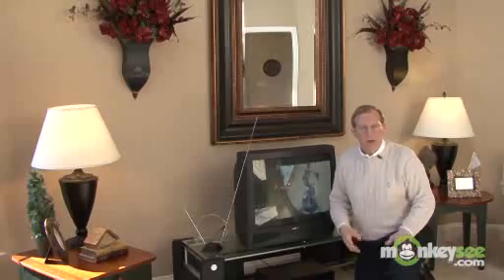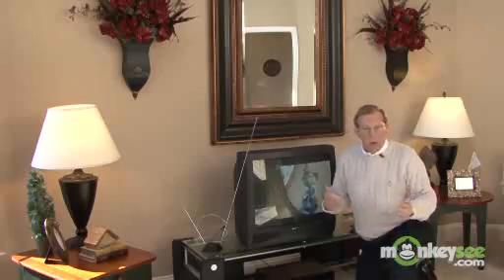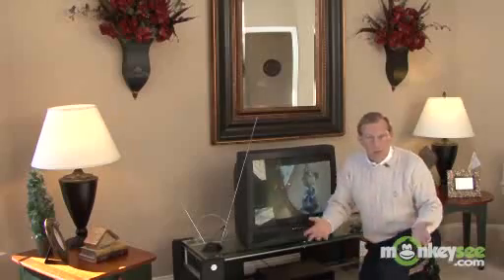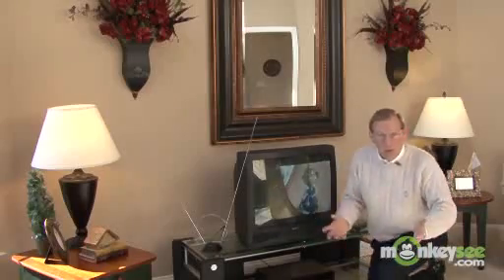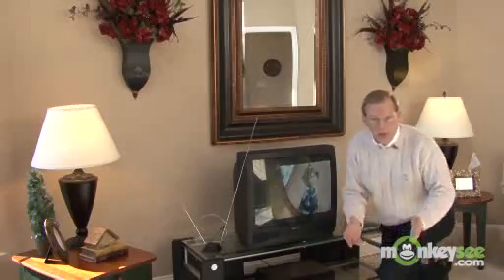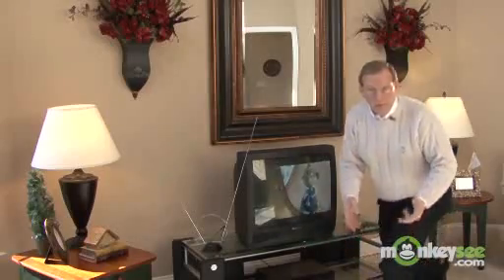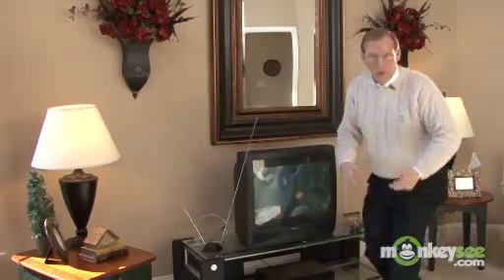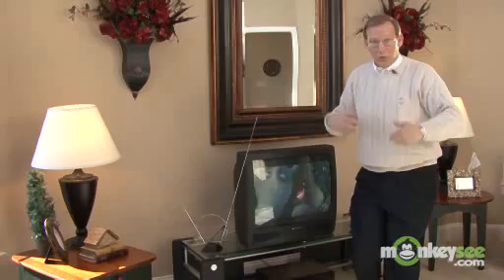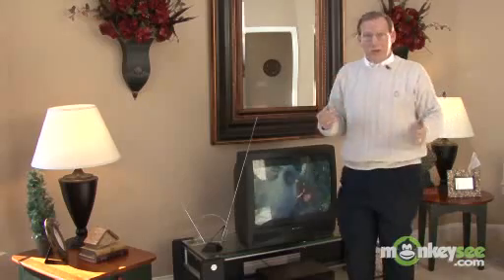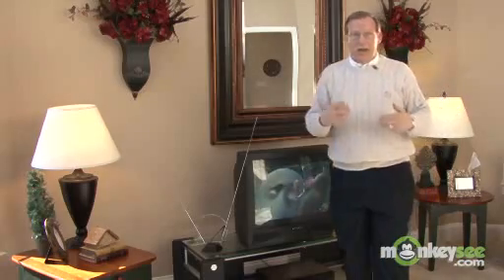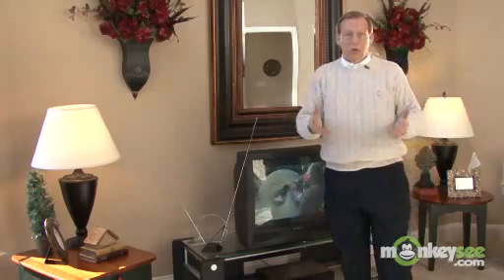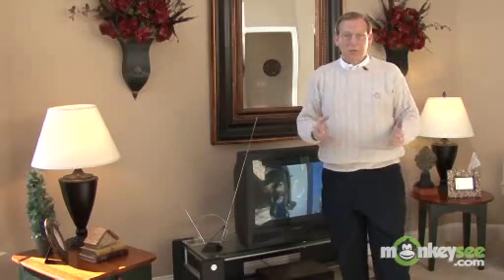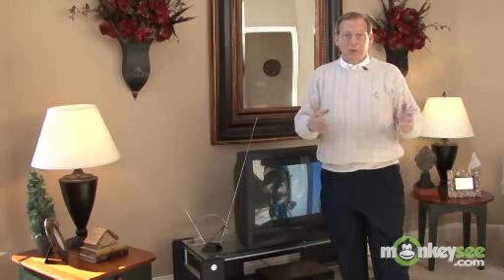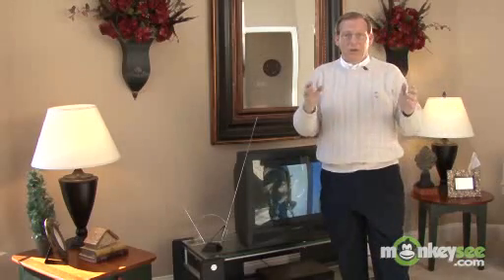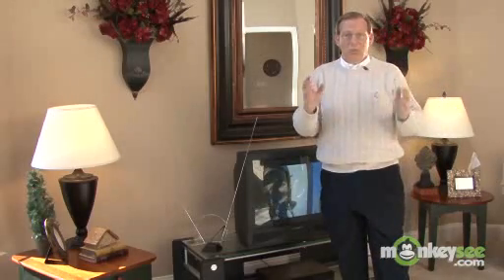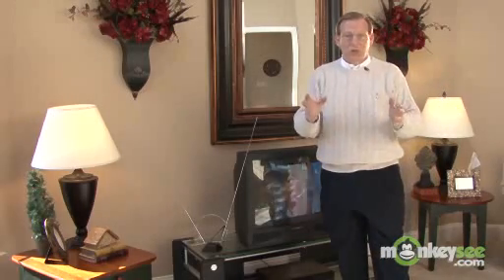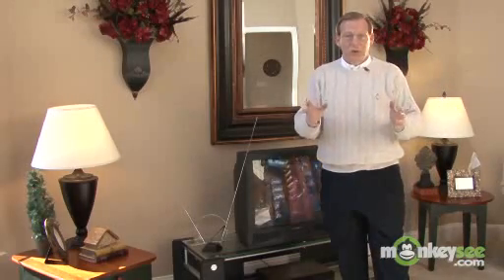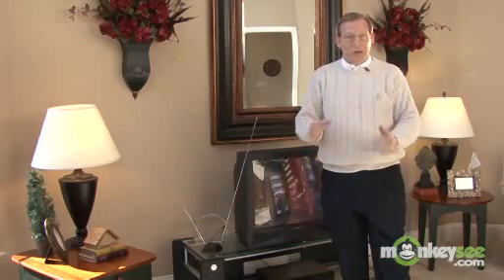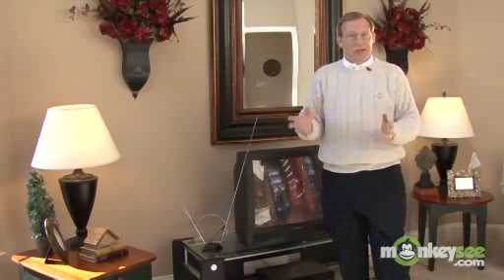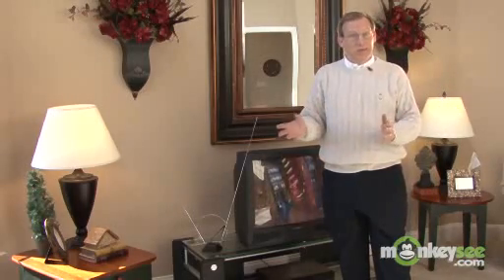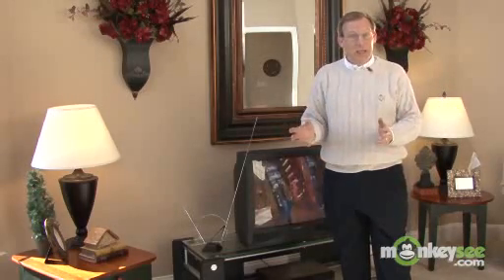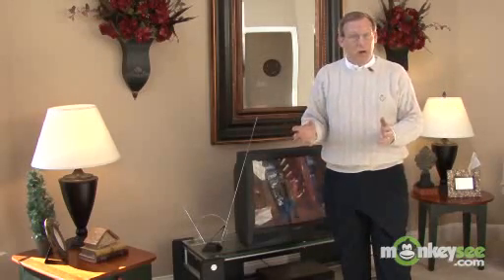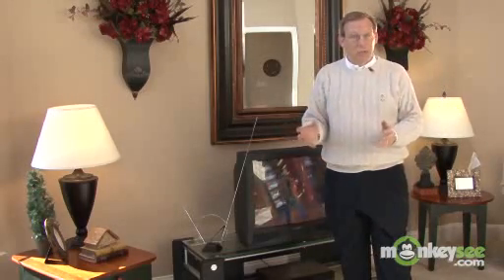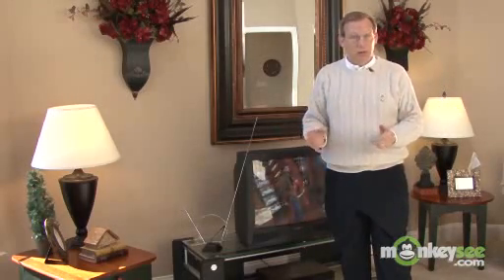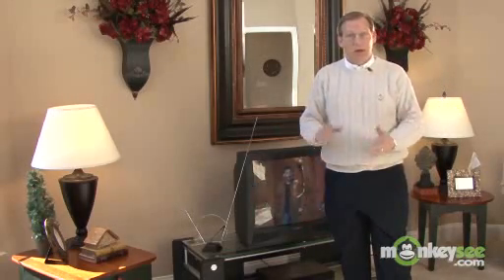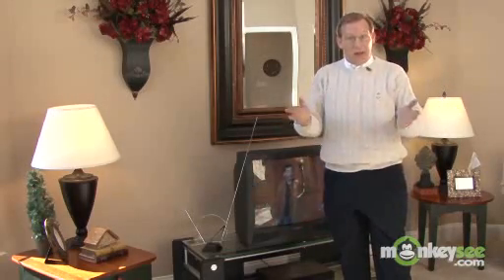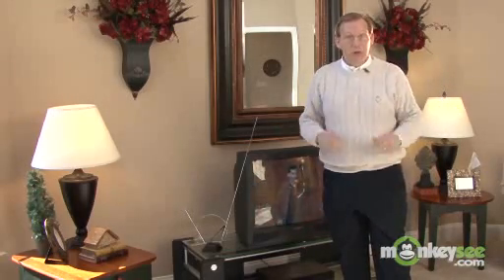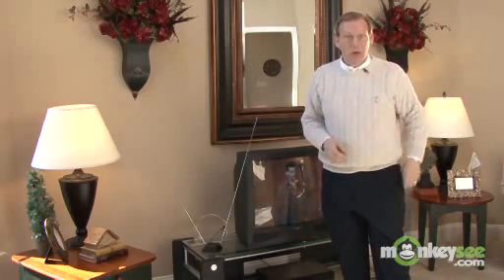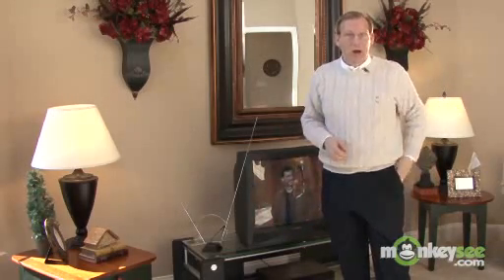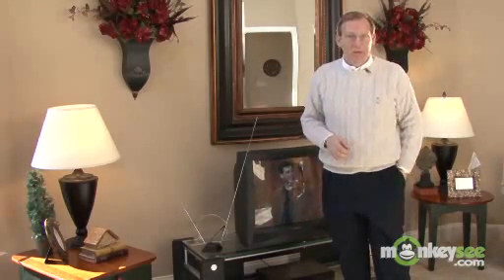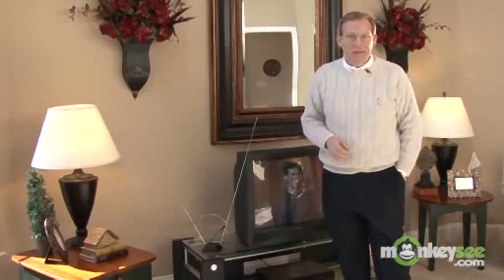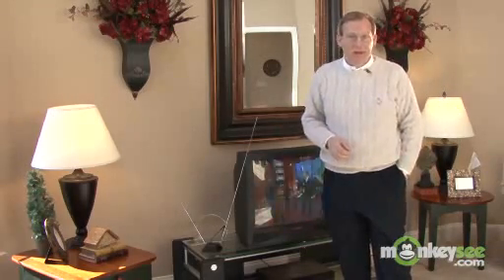What digital brings, though, will be a crisp picture, like a DVD-quality picture. And let me show you how we set that up.